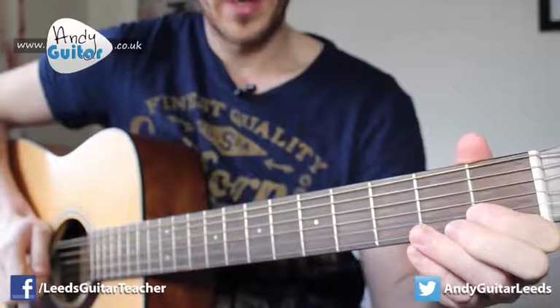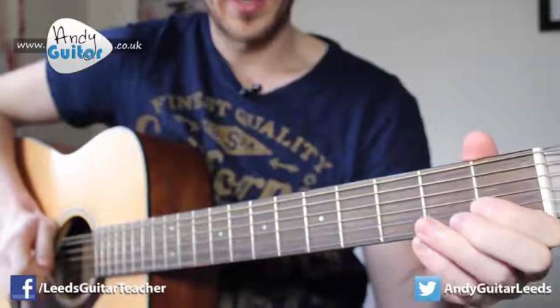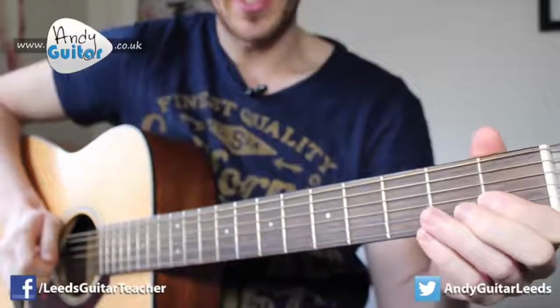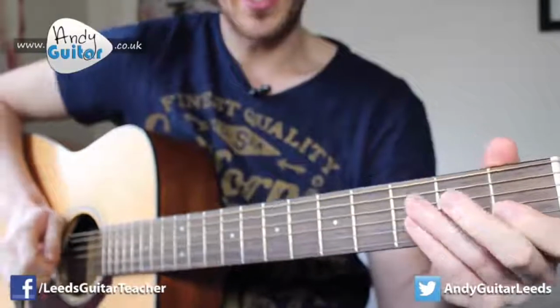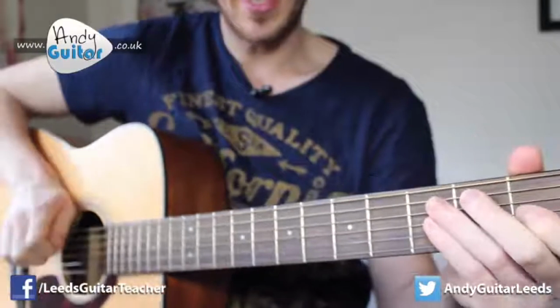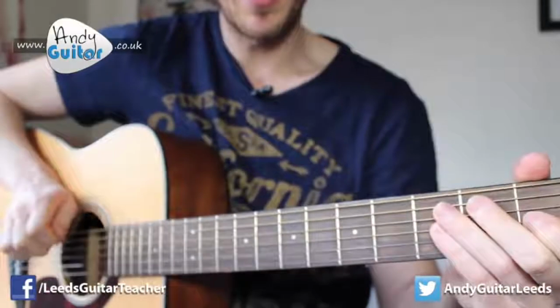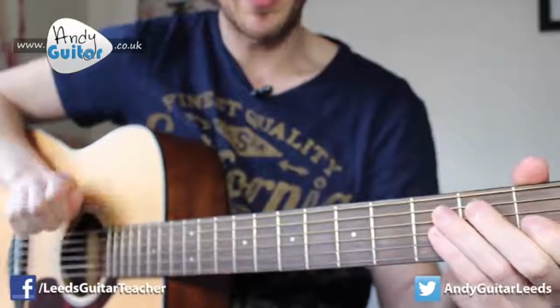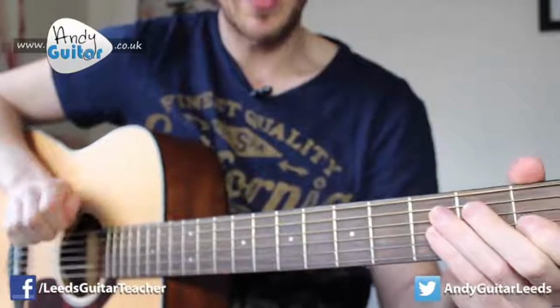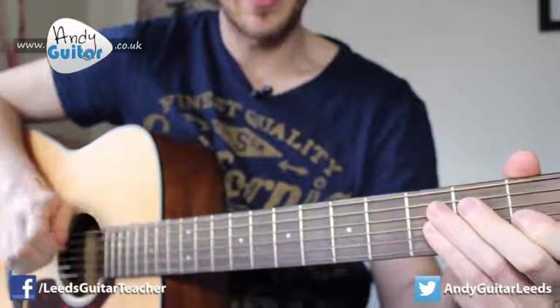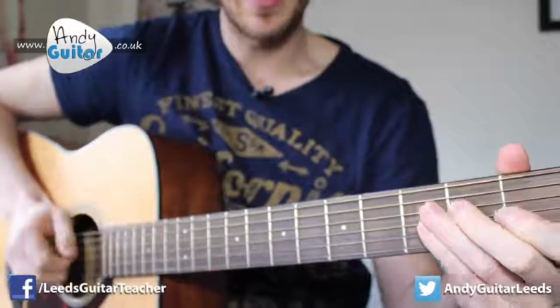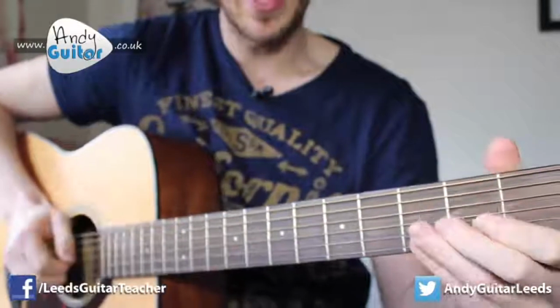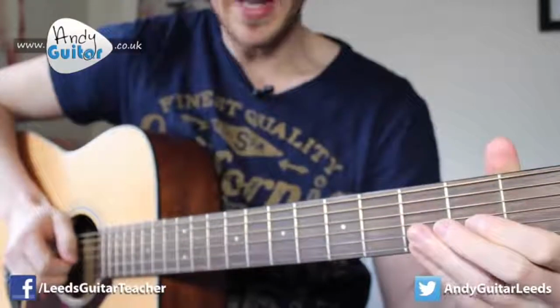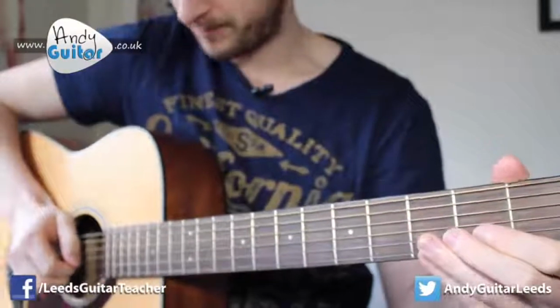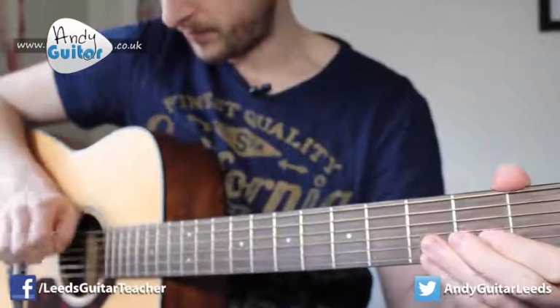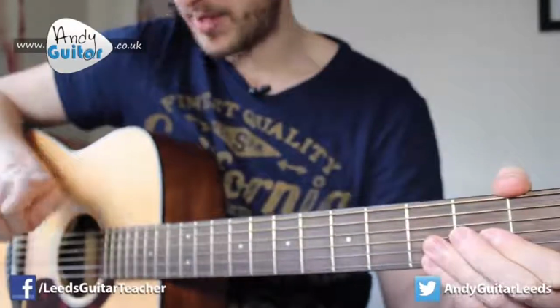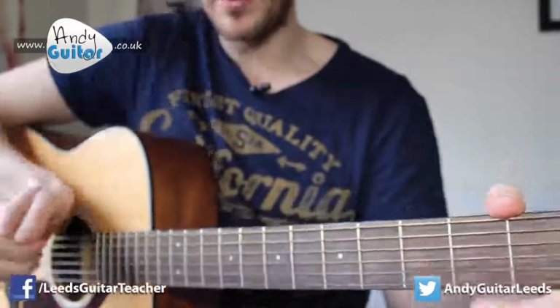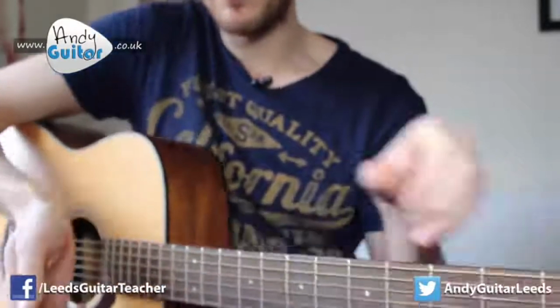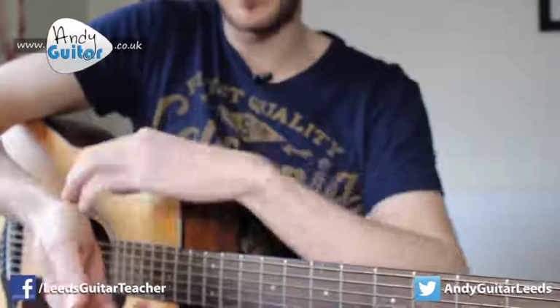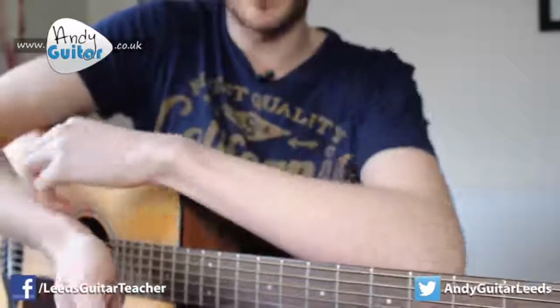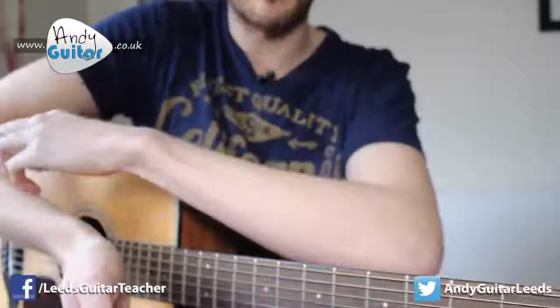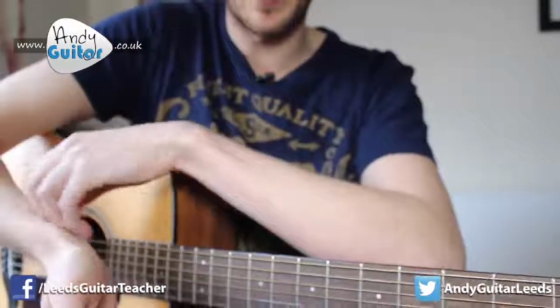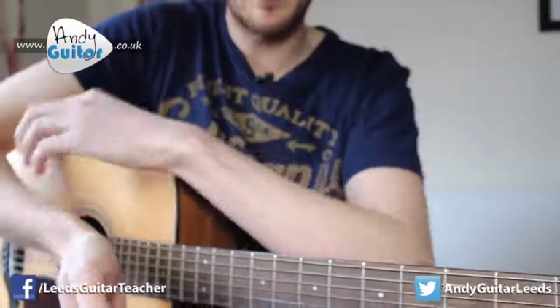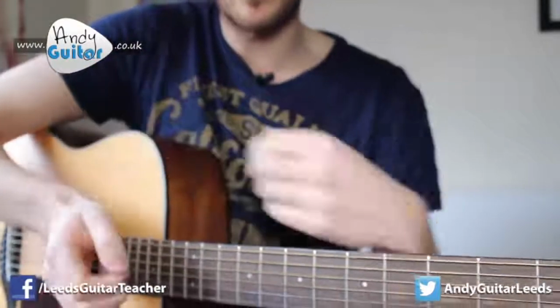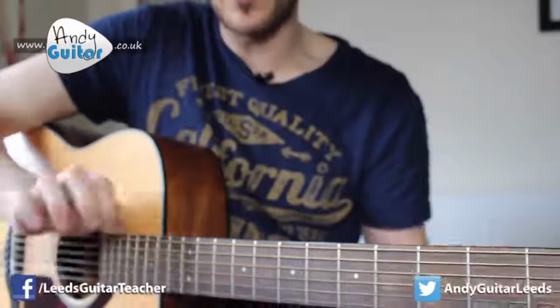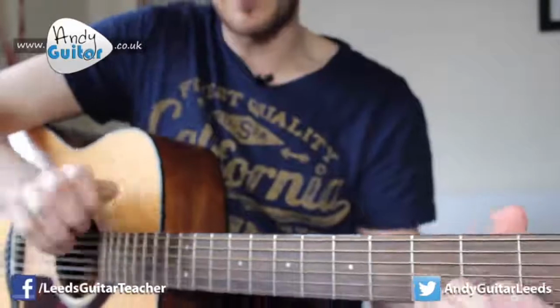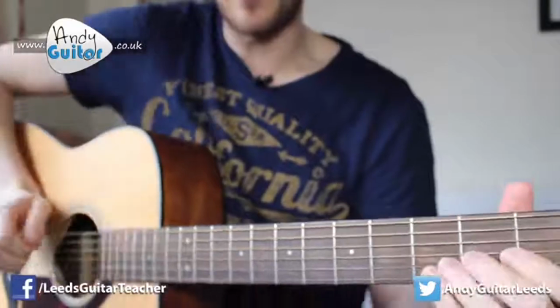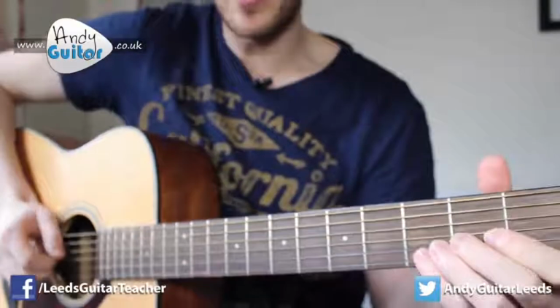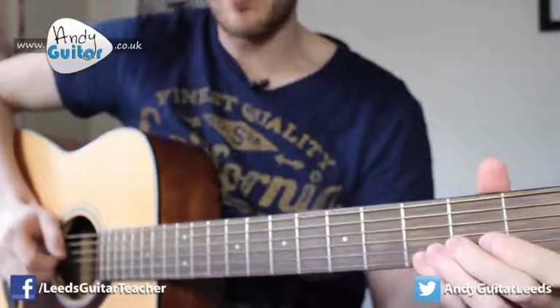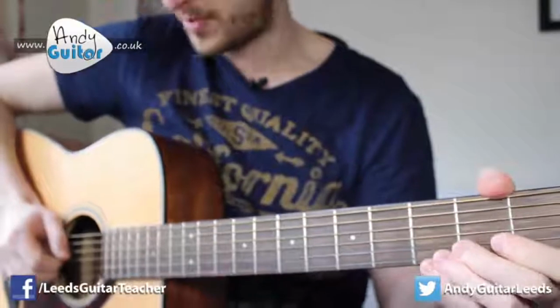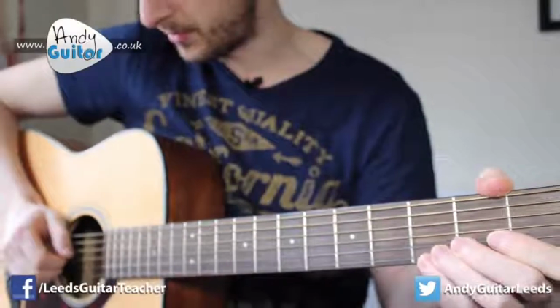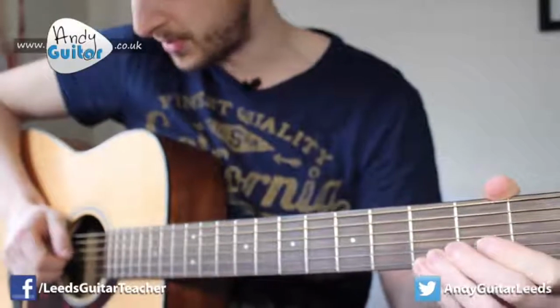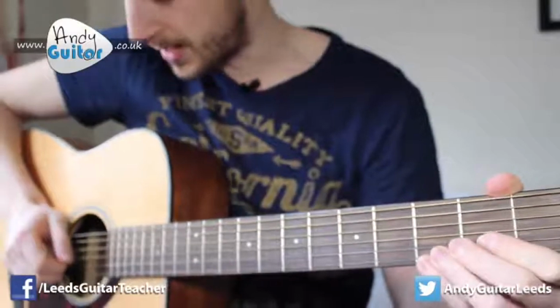I'm using exactly the same technique with this part of my arm — my forearm and wrist resting on the guitar — and that should really benefit you.